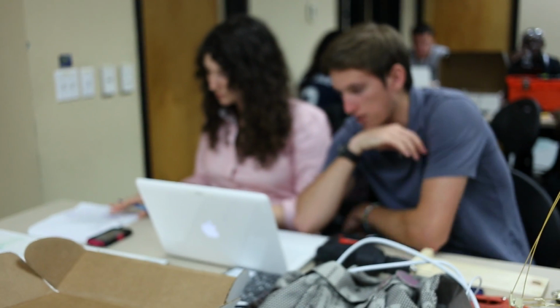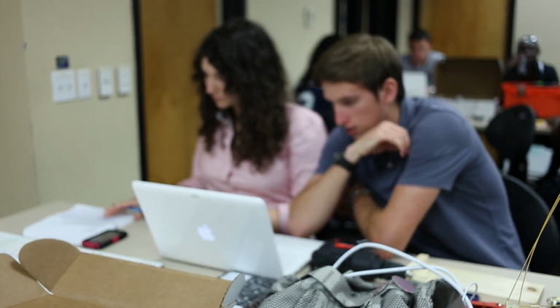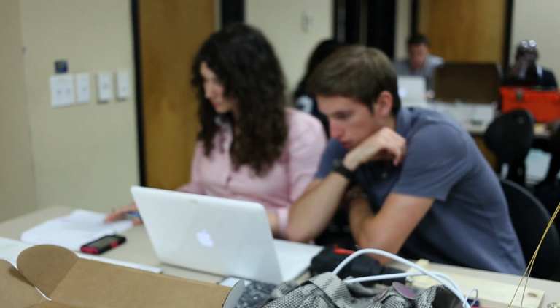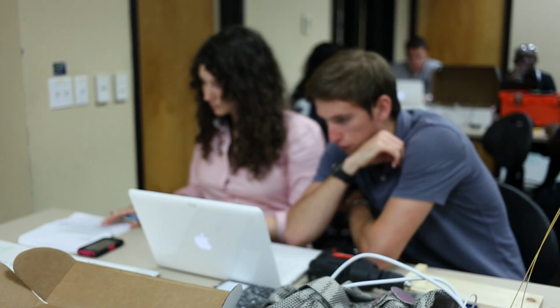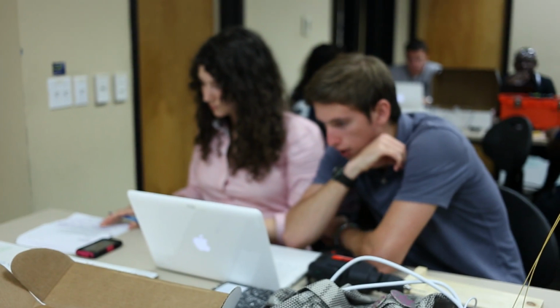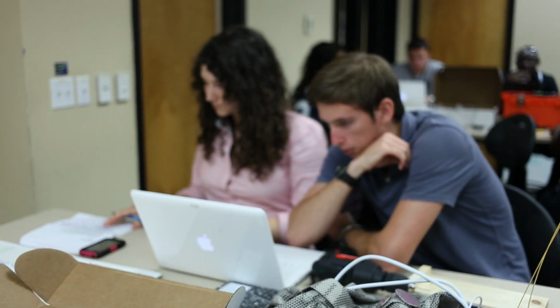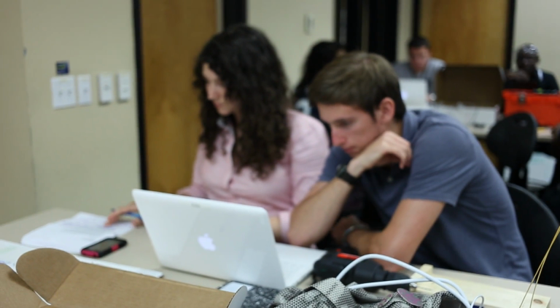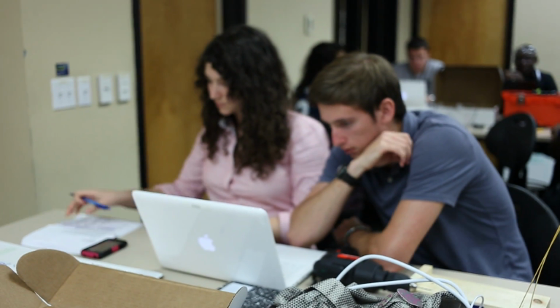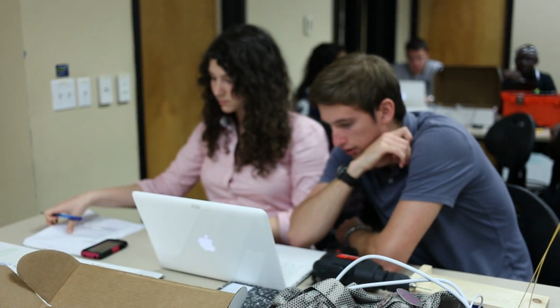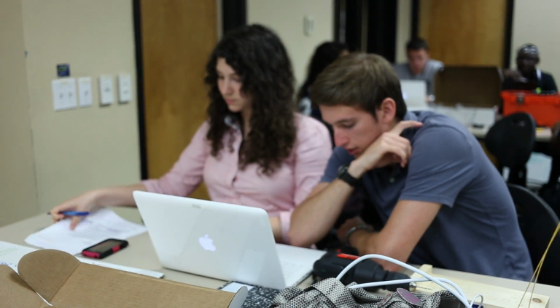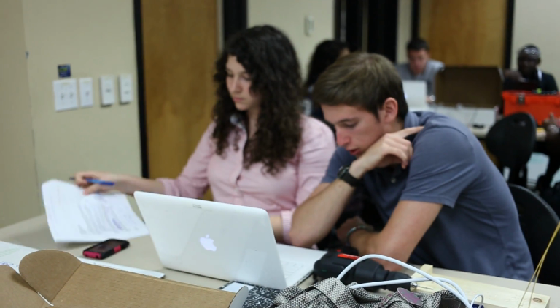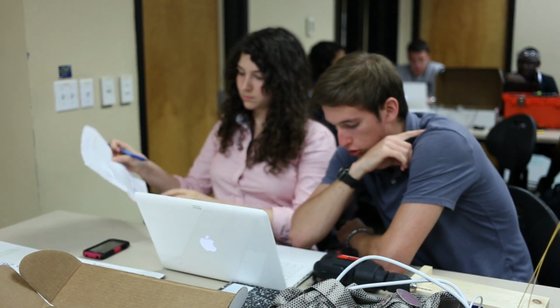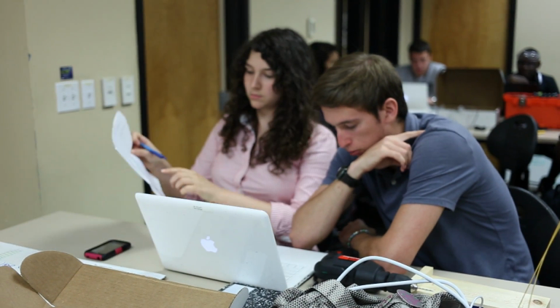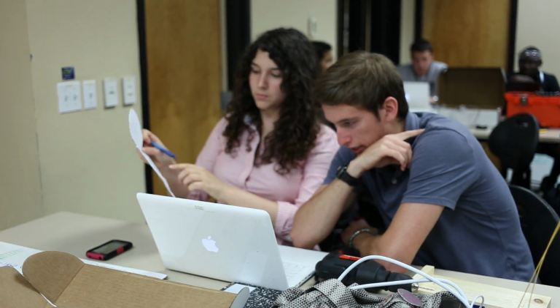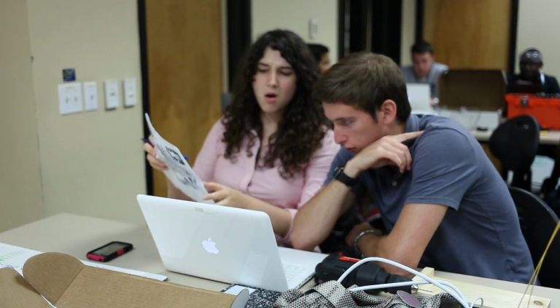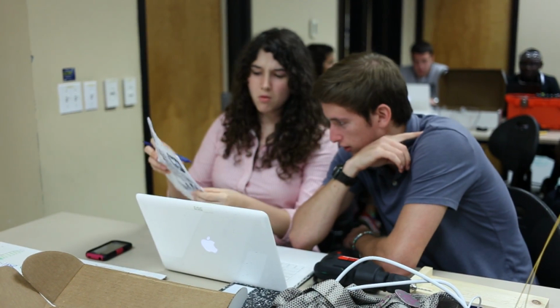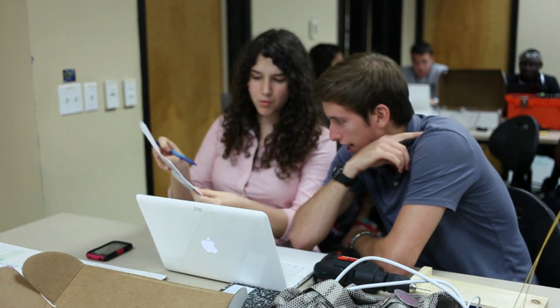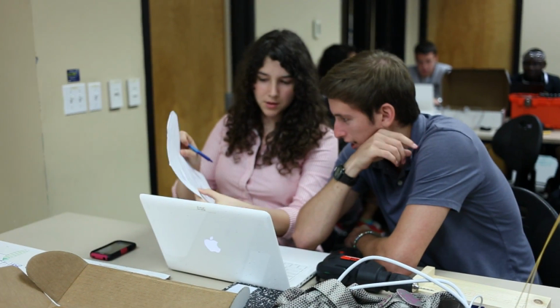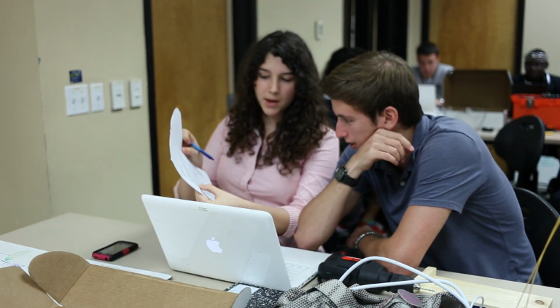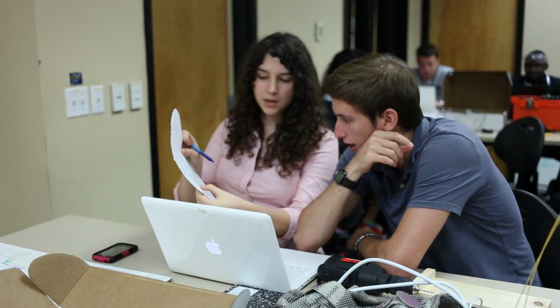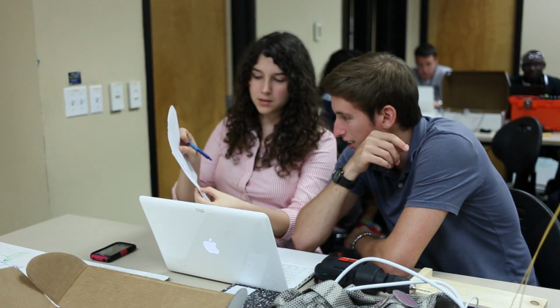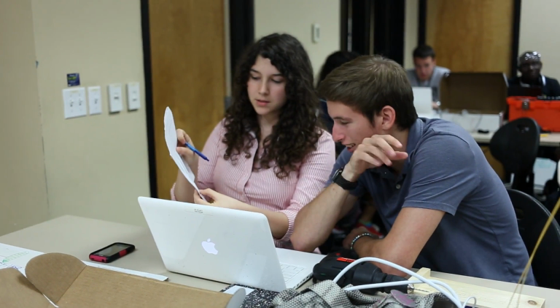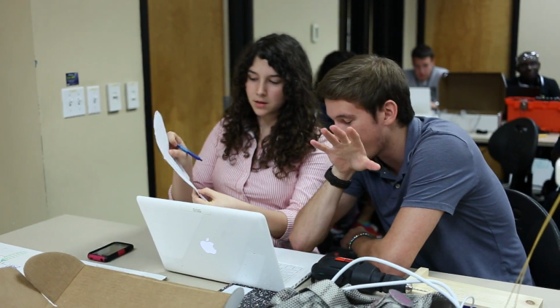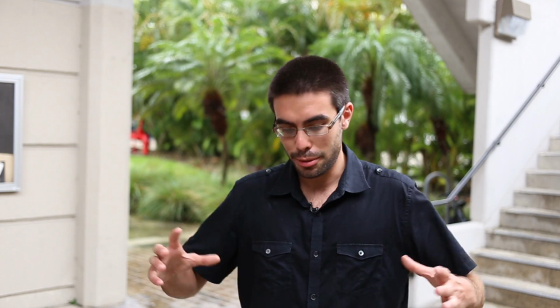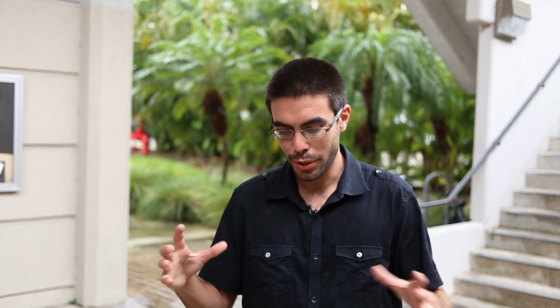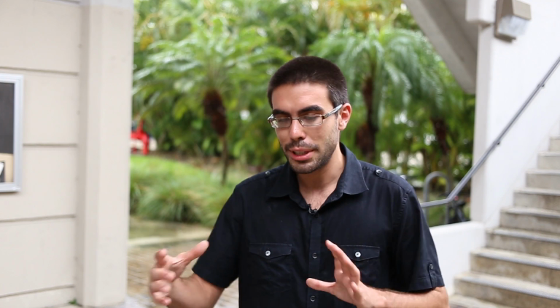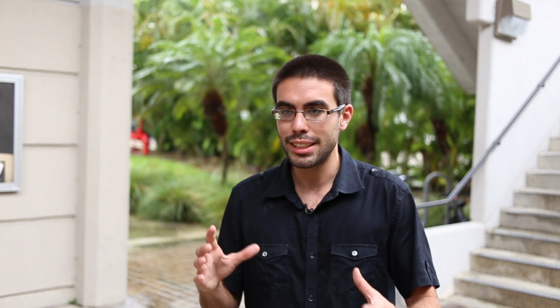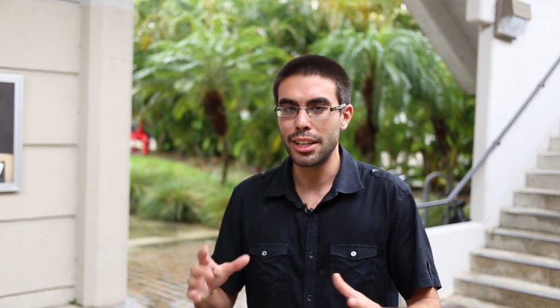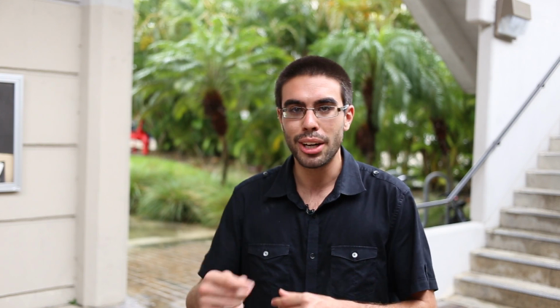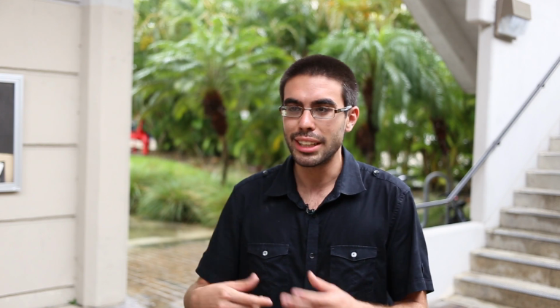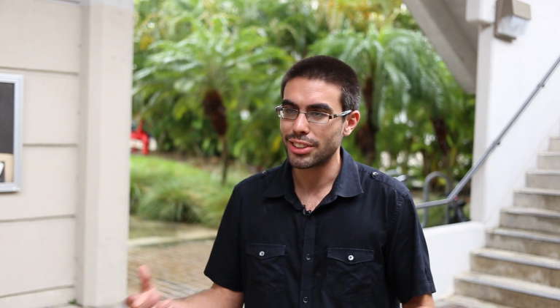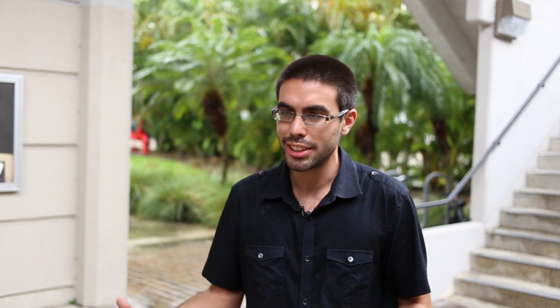They're also learning technical skills: how to solder, how to drill, how to build something, how to put a piece together following instructions.